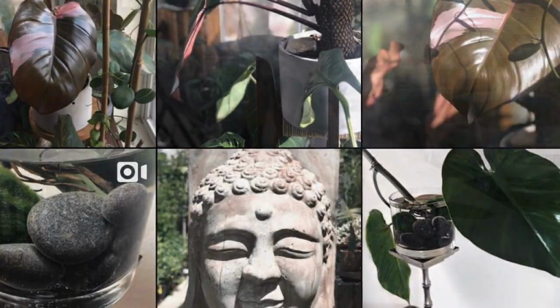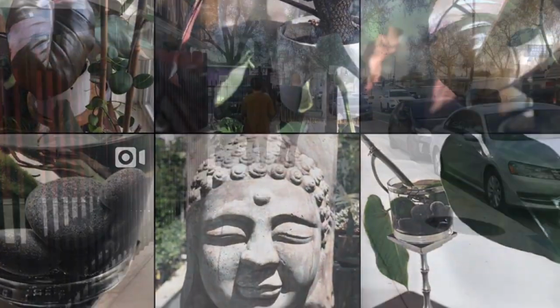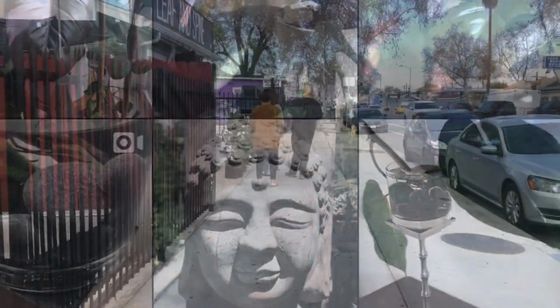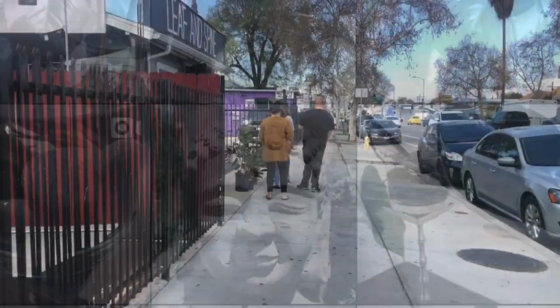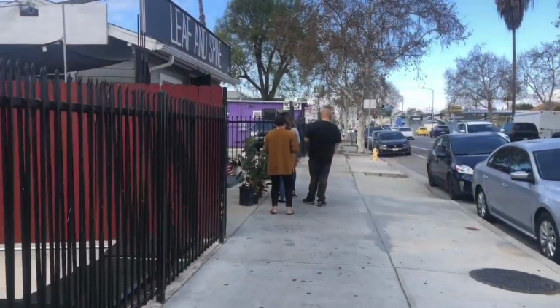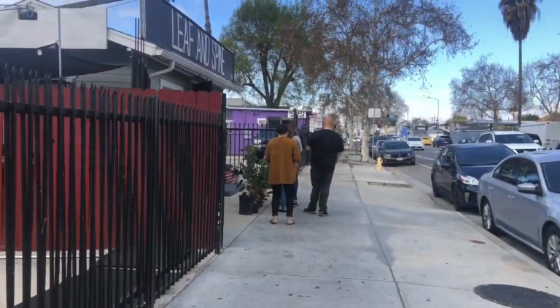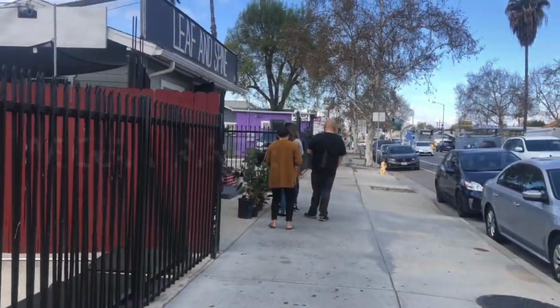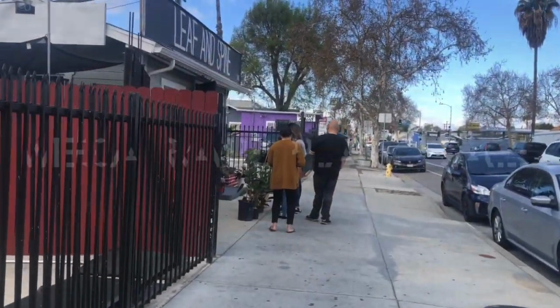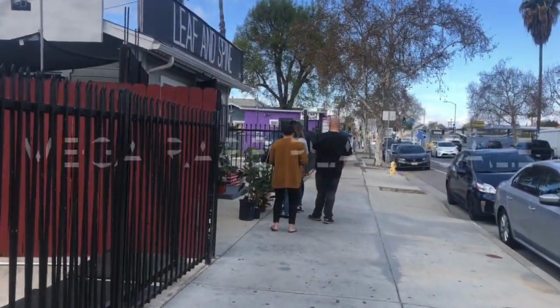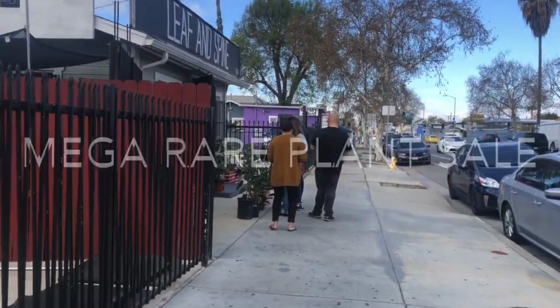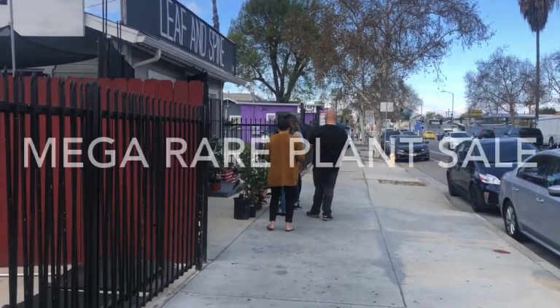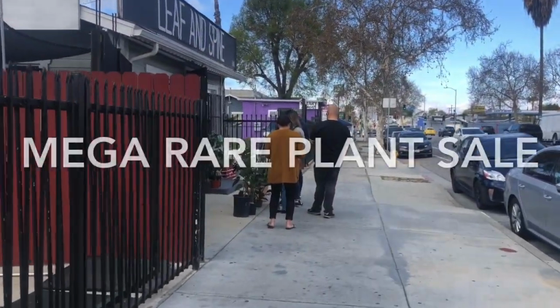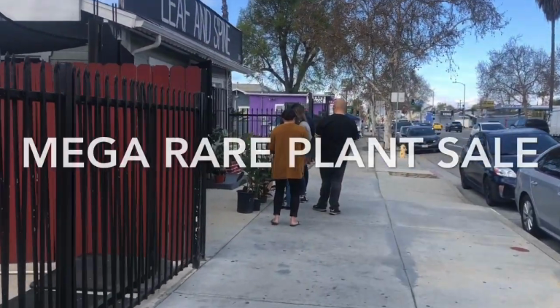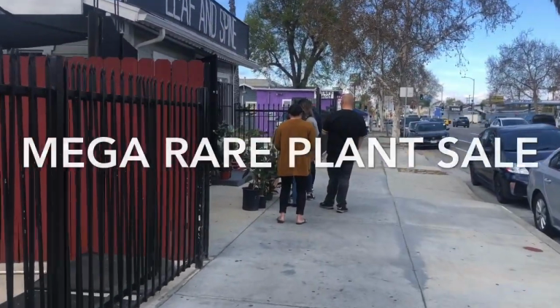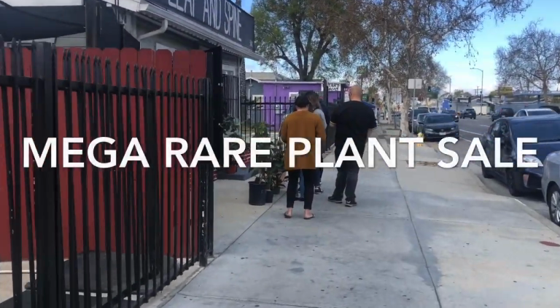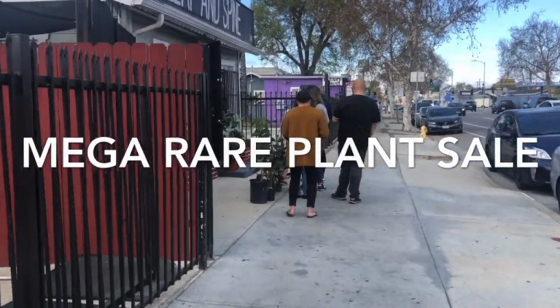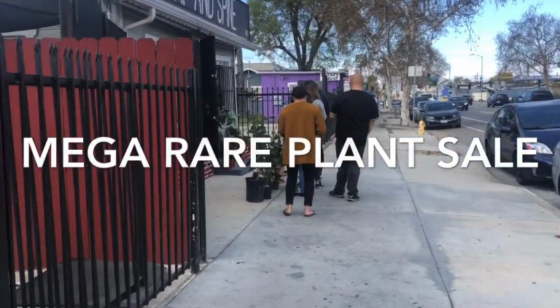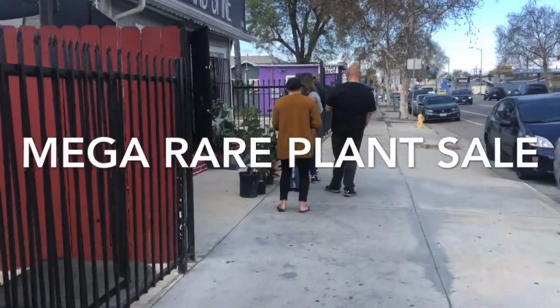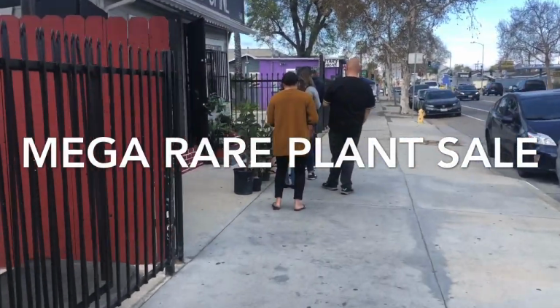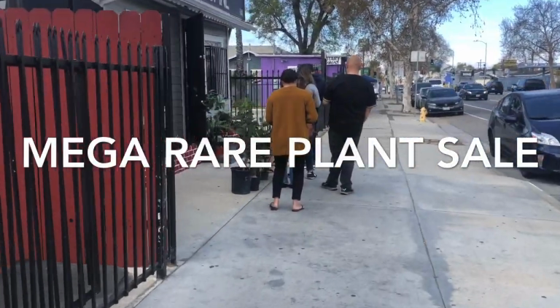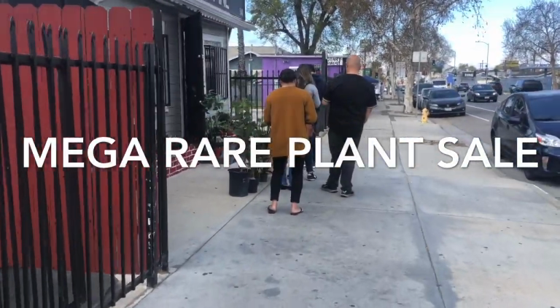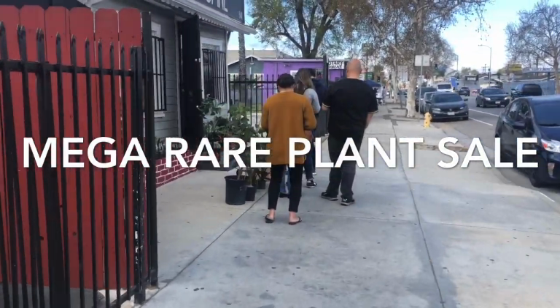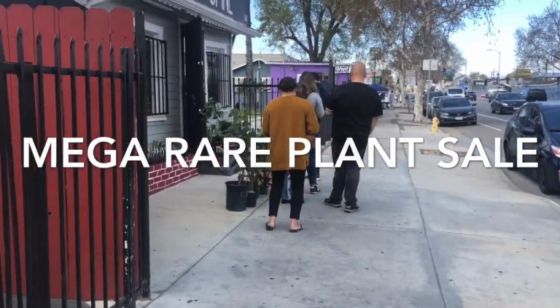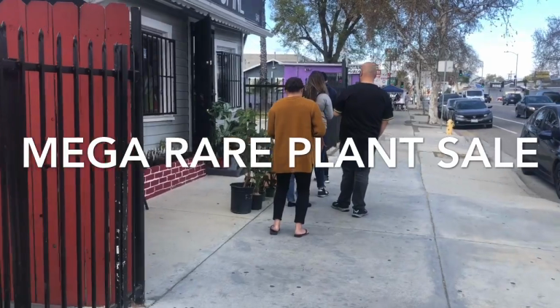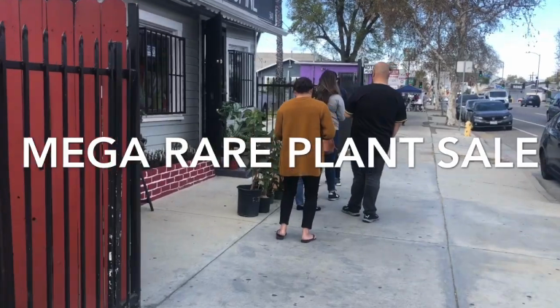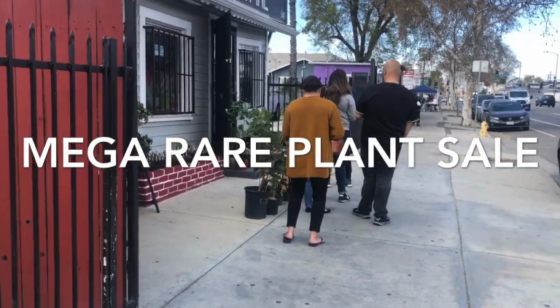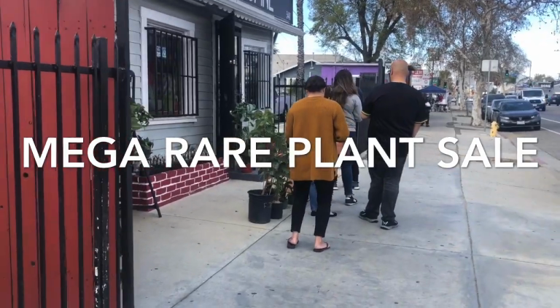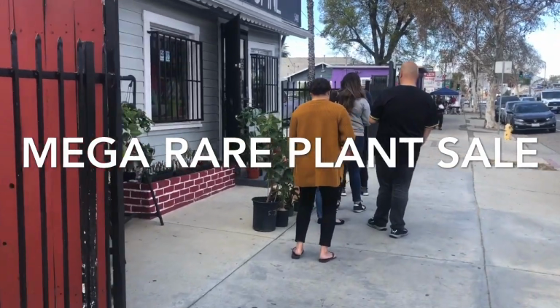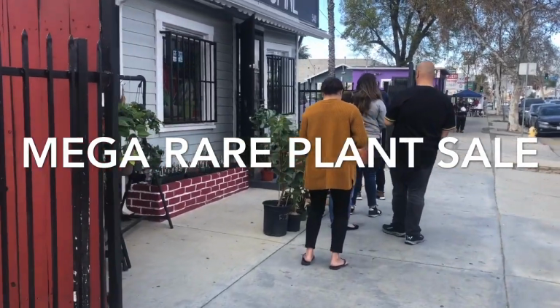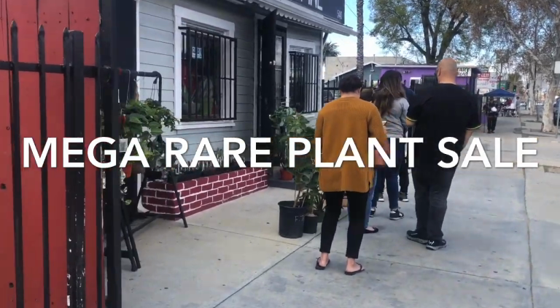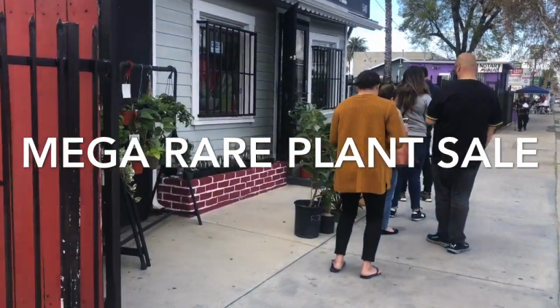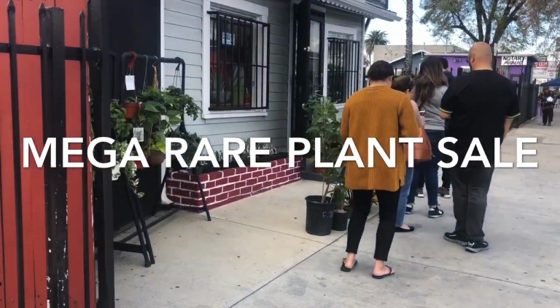Welcome everyone, Denise here from Tropical Seductions. In today's video we're at Leaf and Spine at their plant sale.